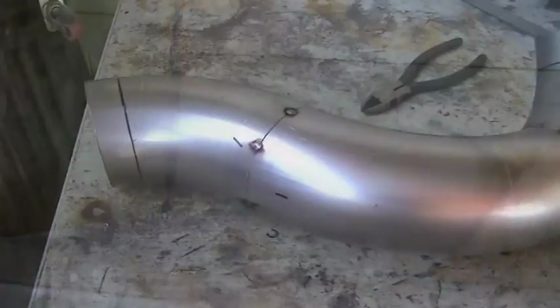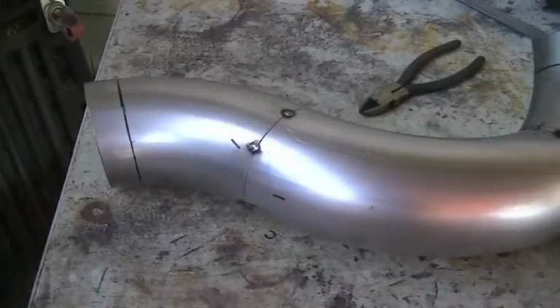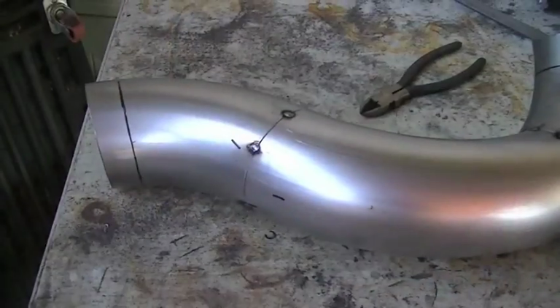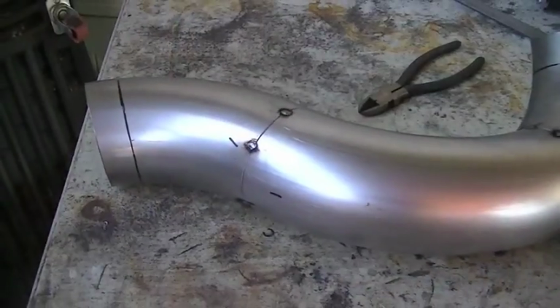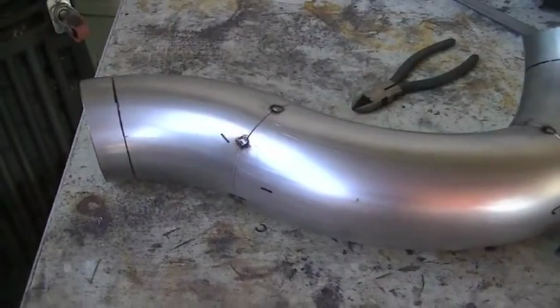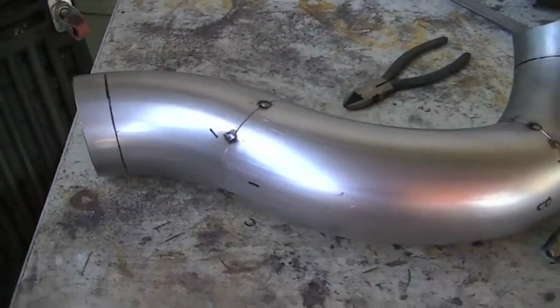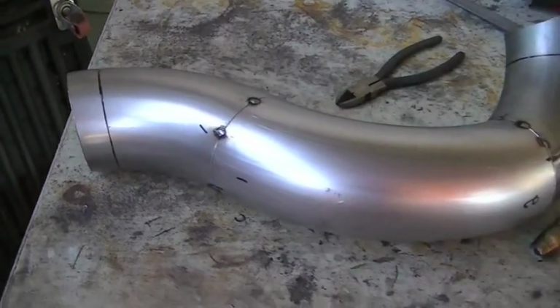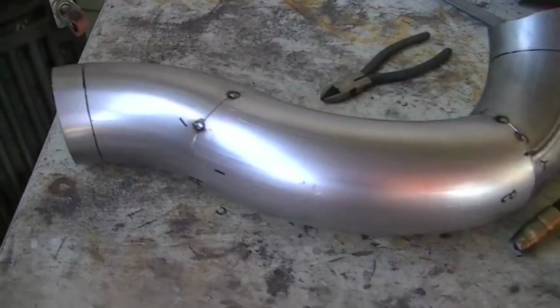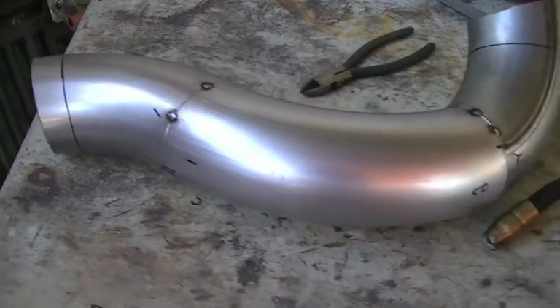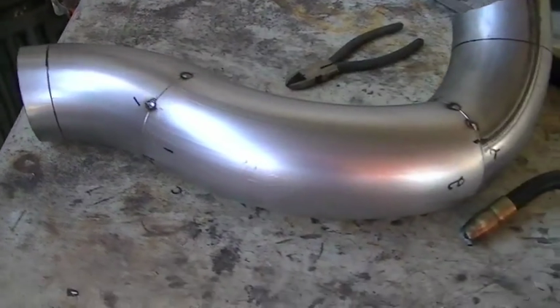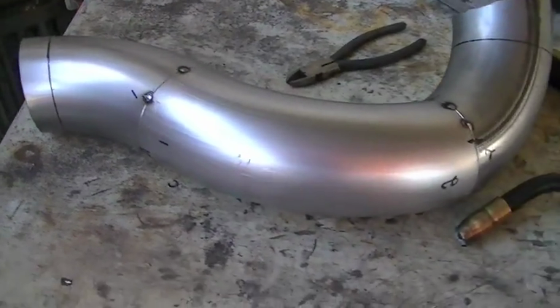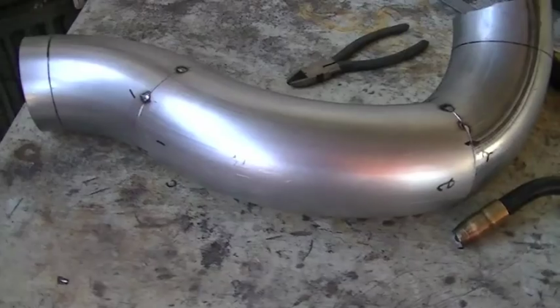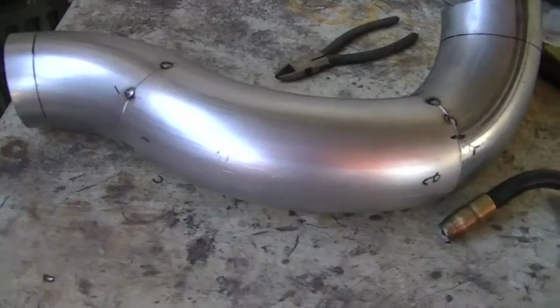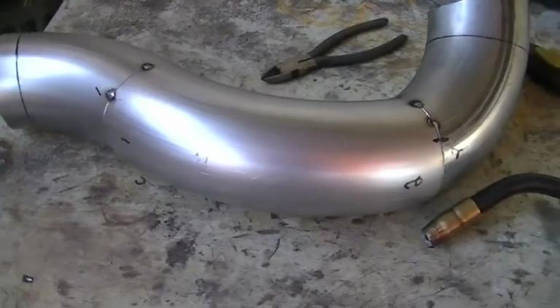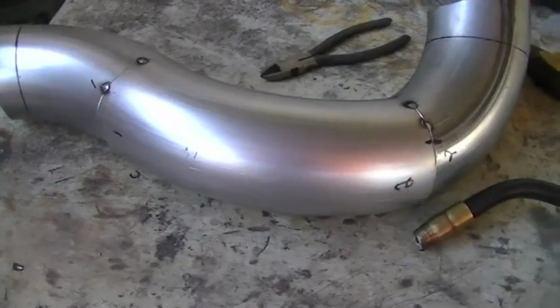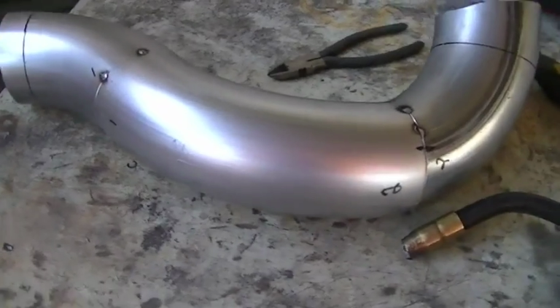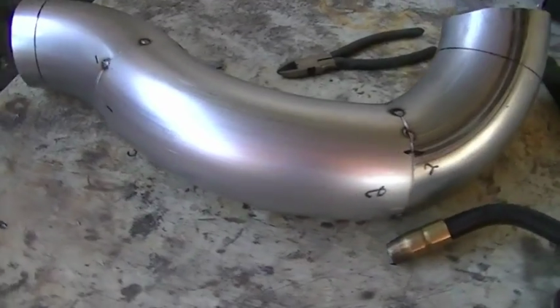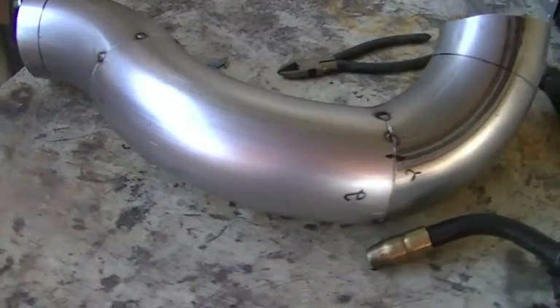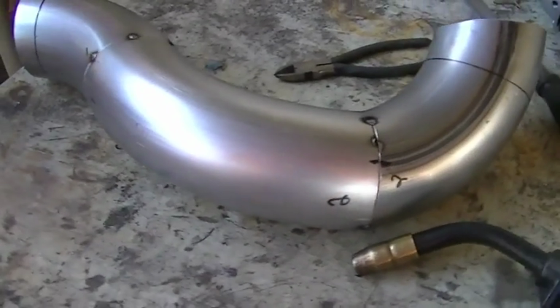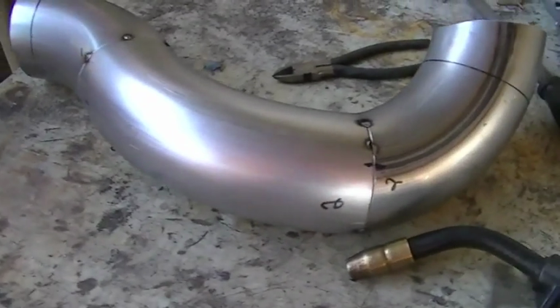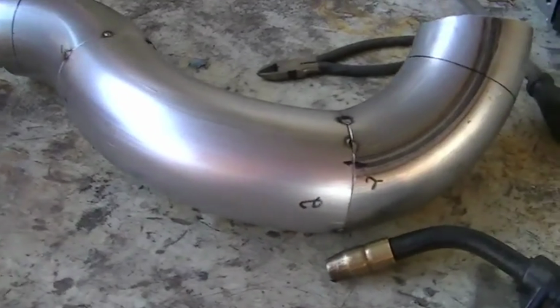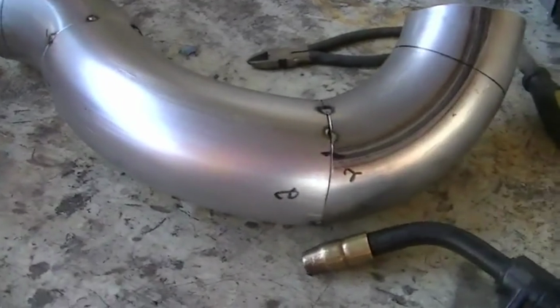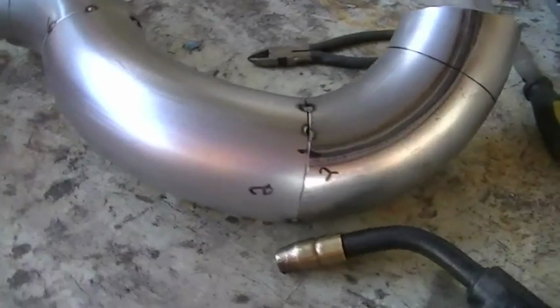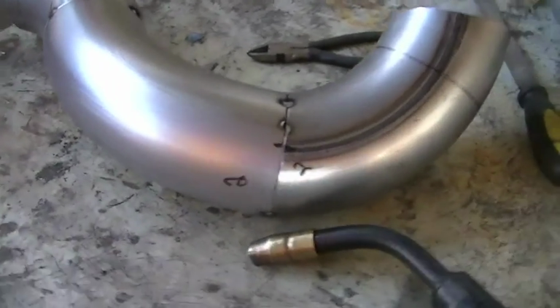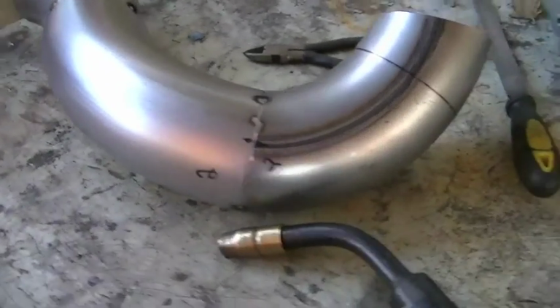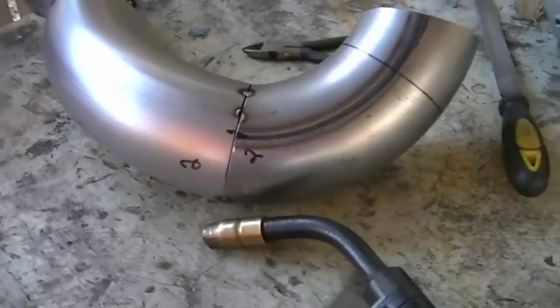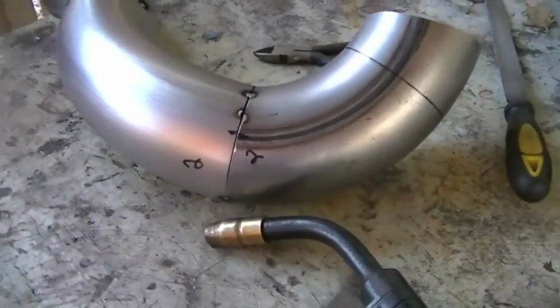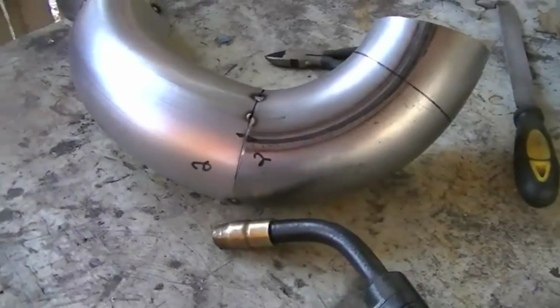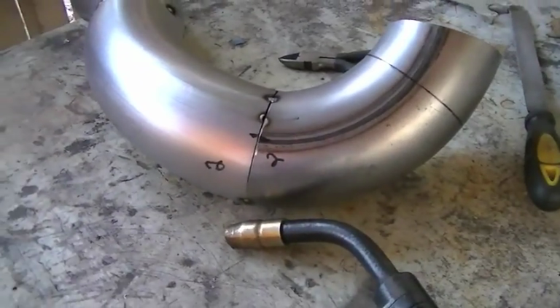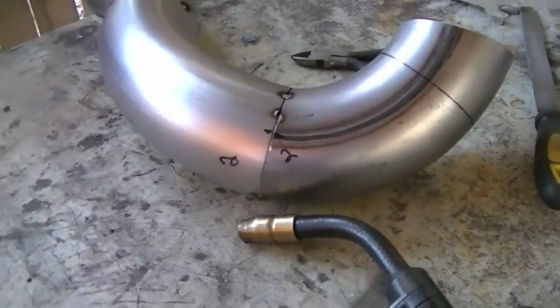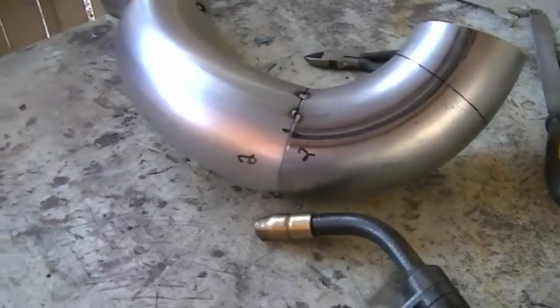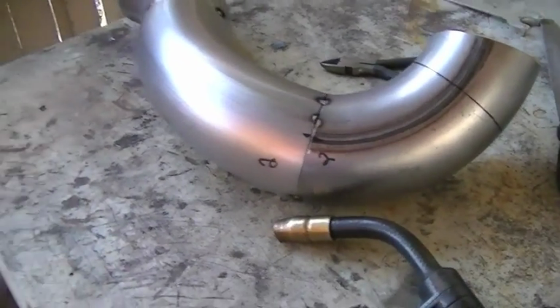And here we are, fully tacked up and ready to get welded.